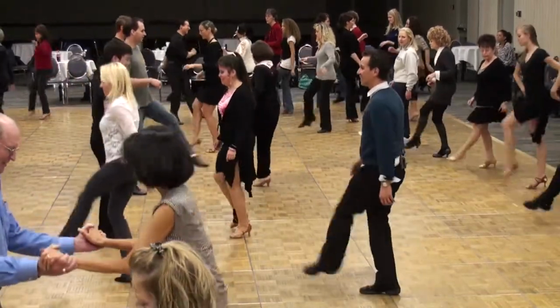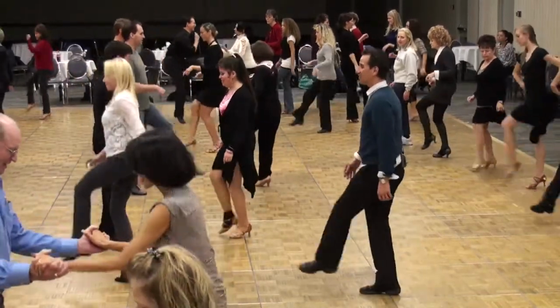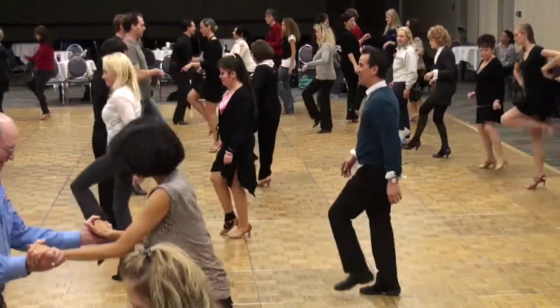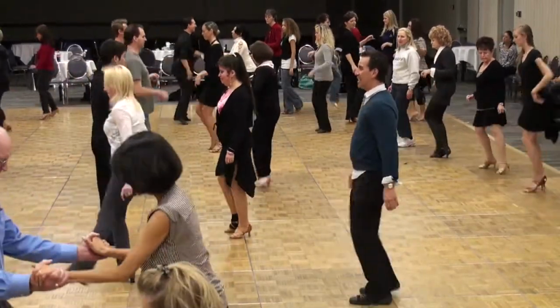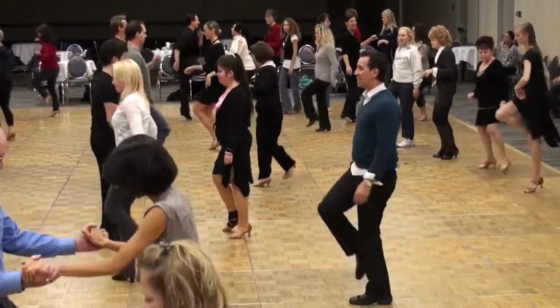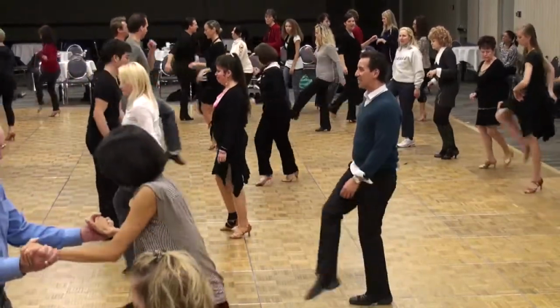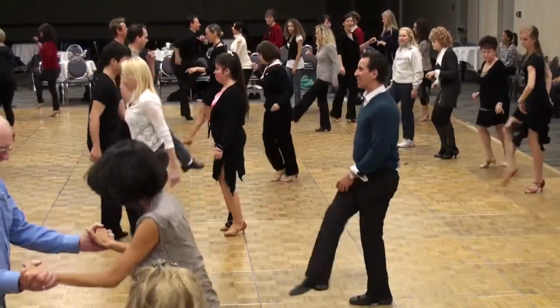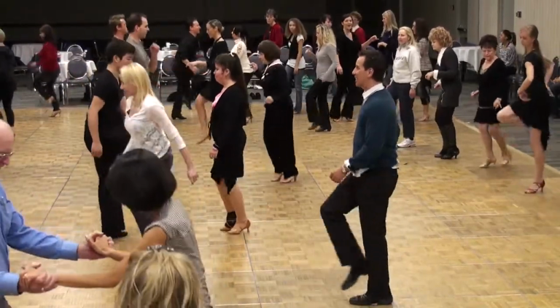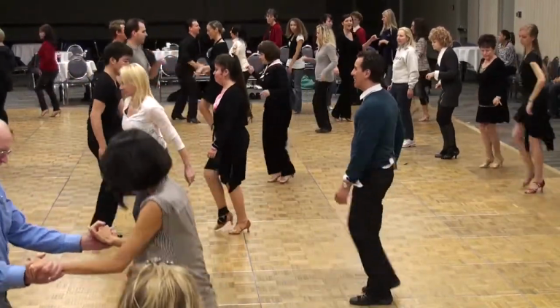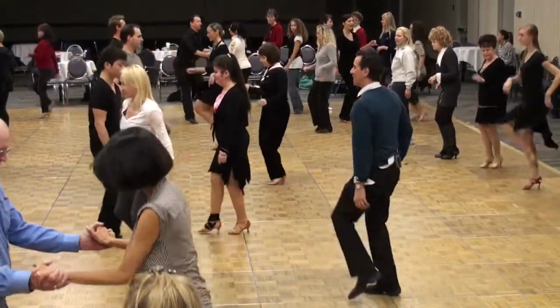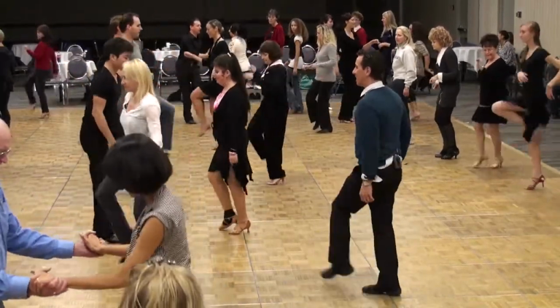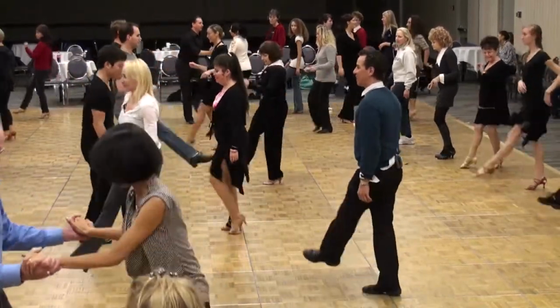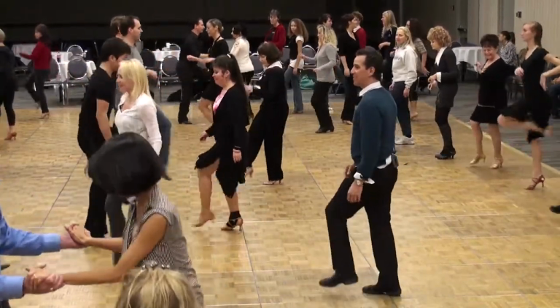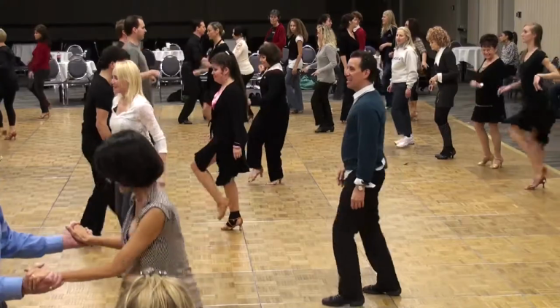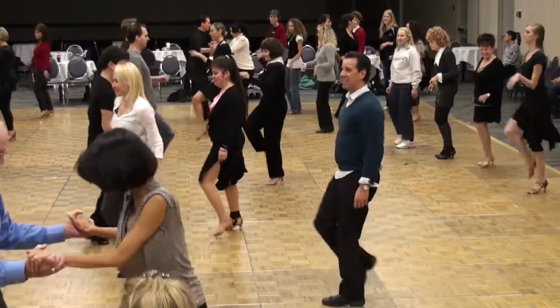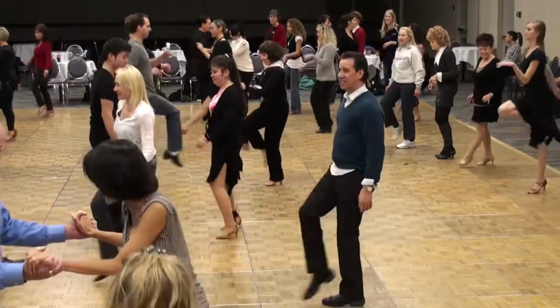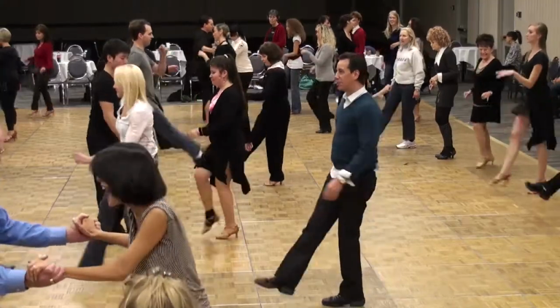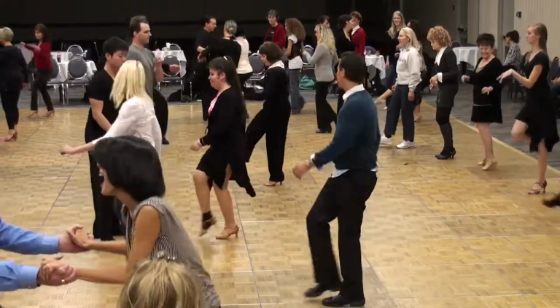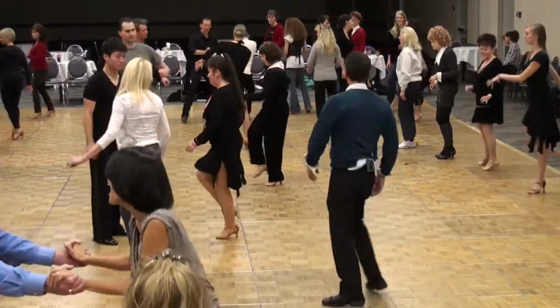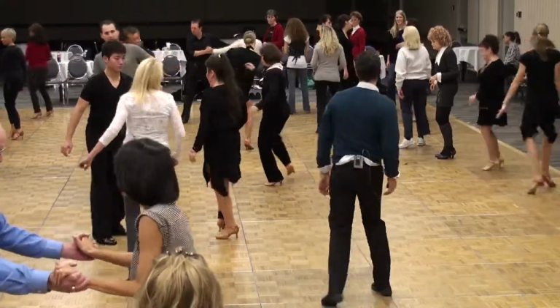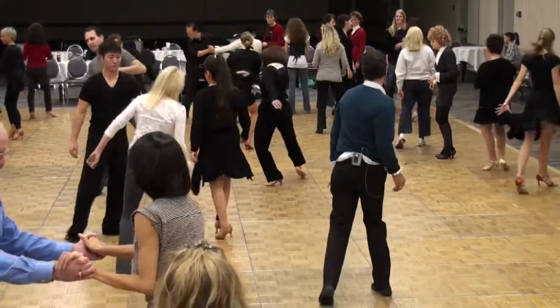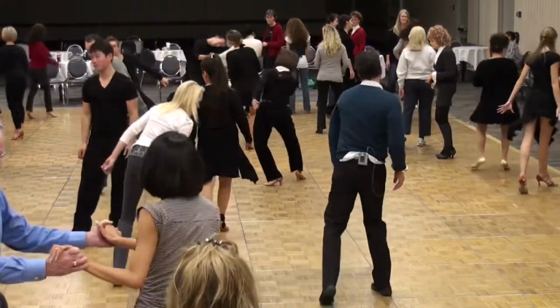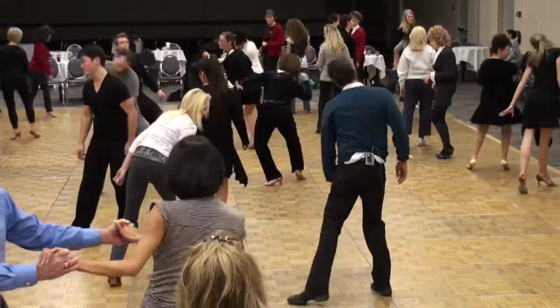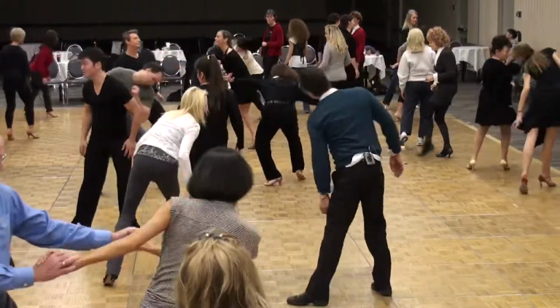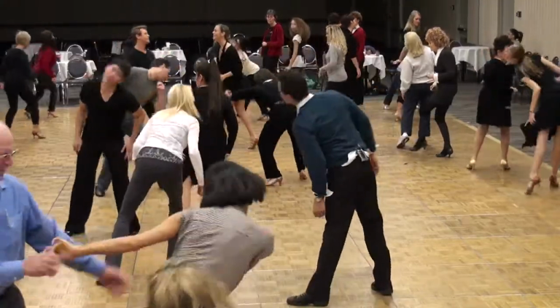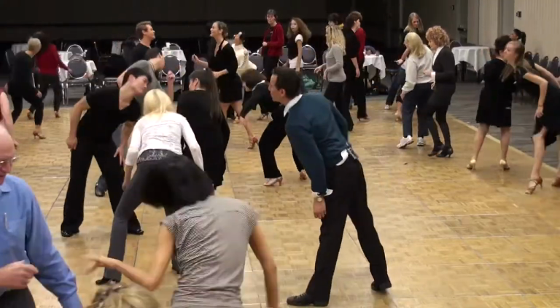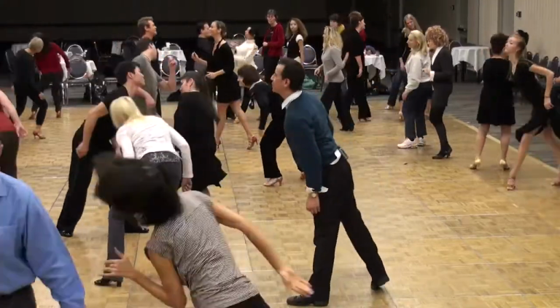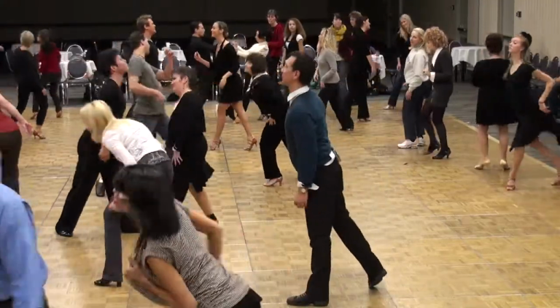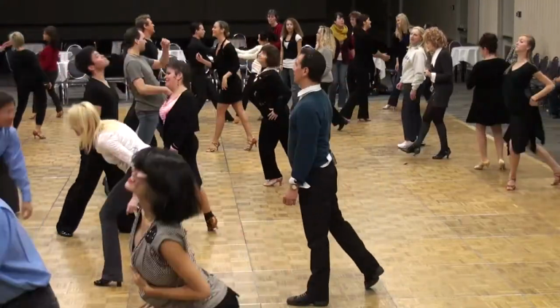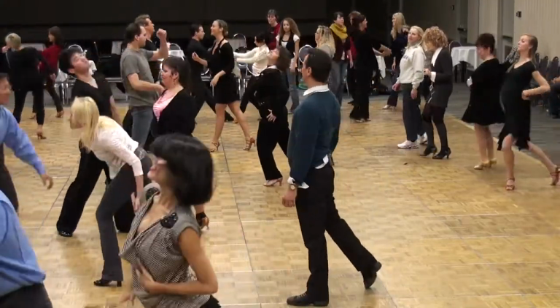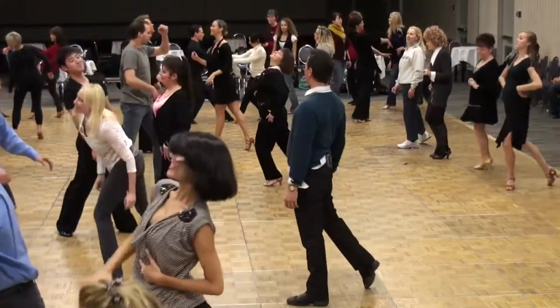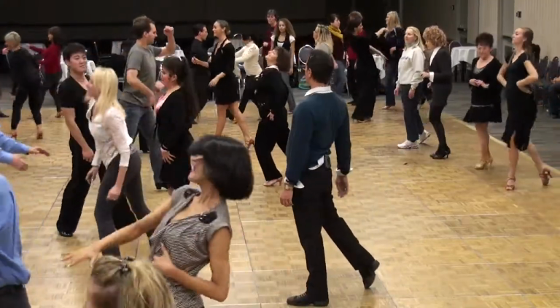Kick left, kick right, kick left, kick right. Twist, look, 2, 3, 4.